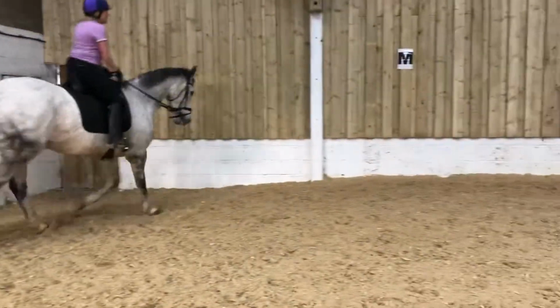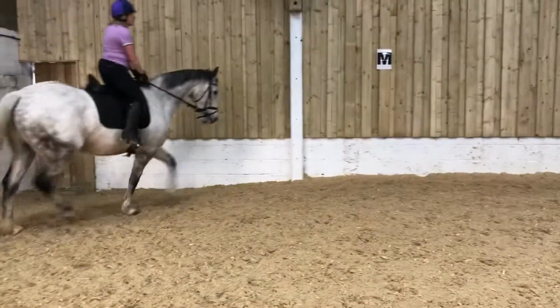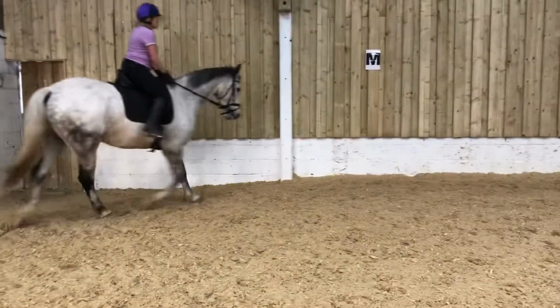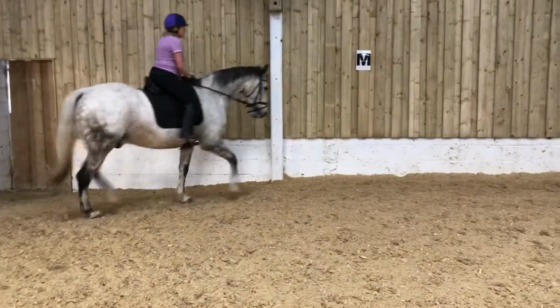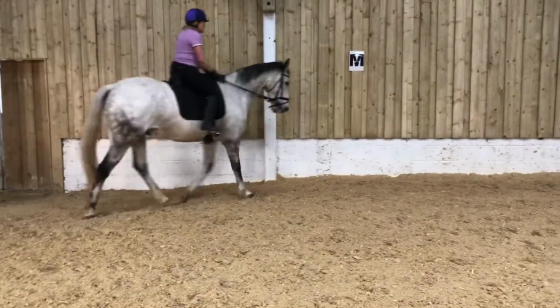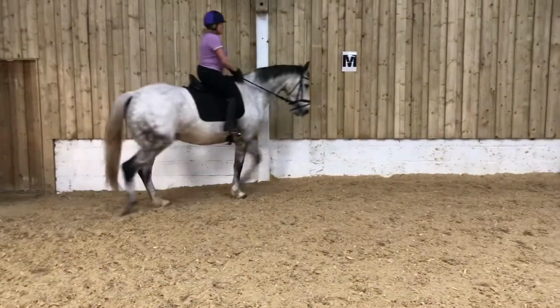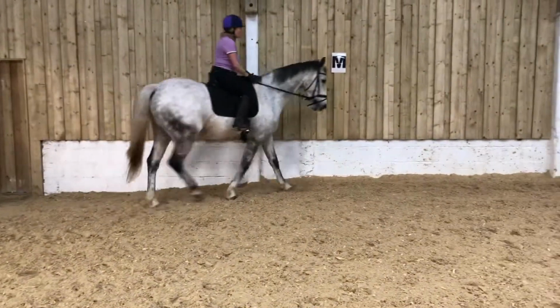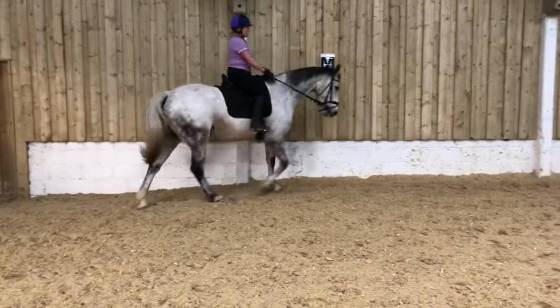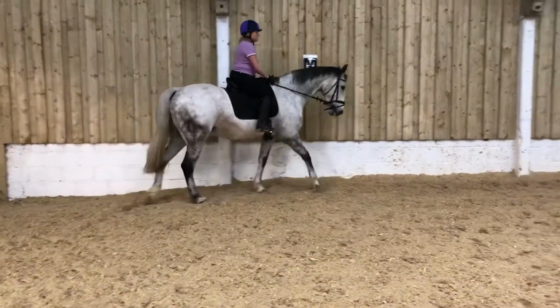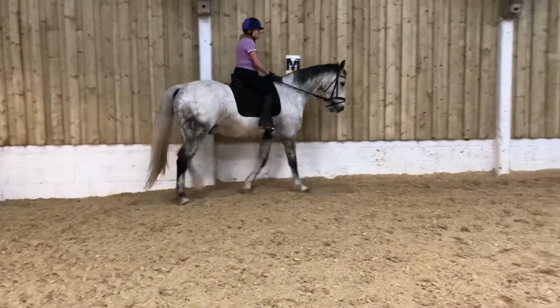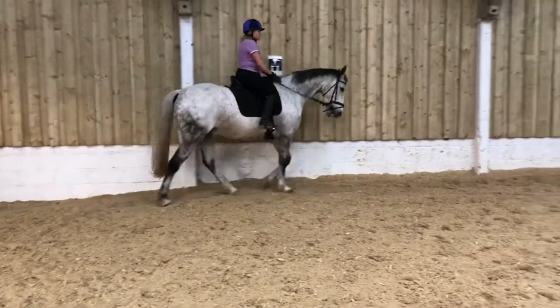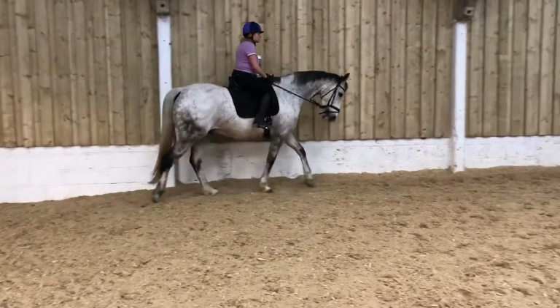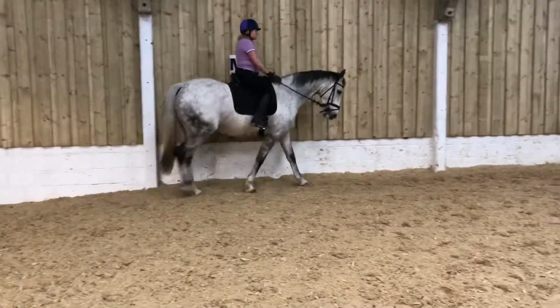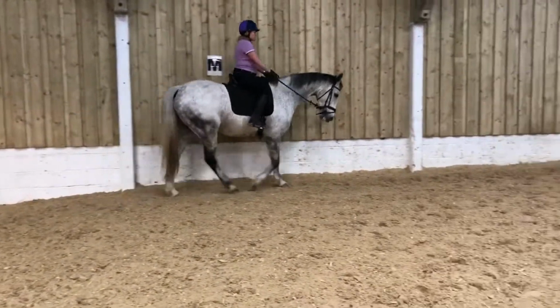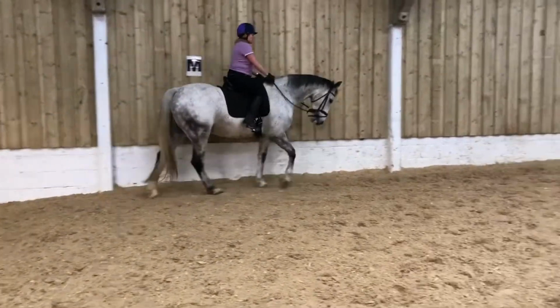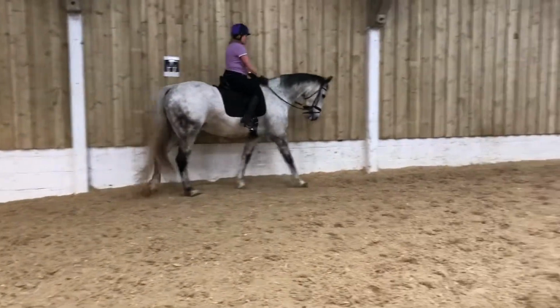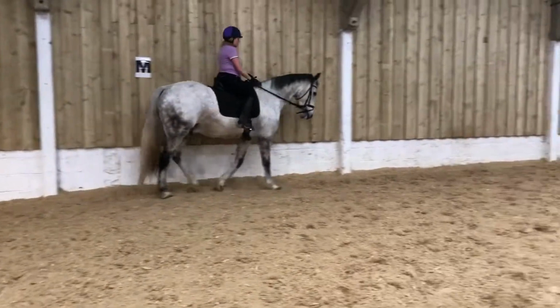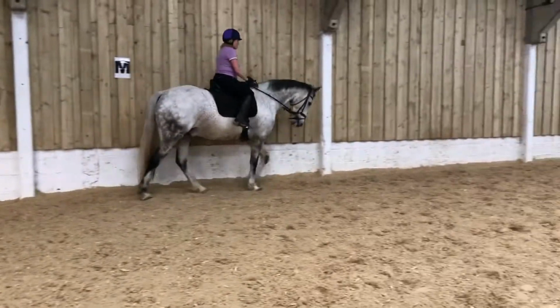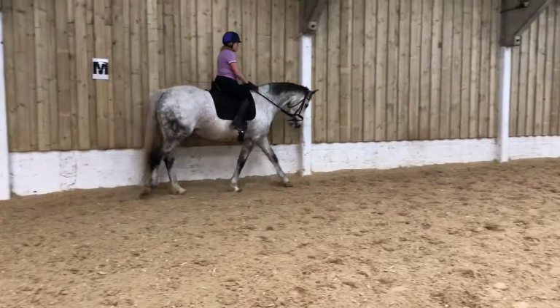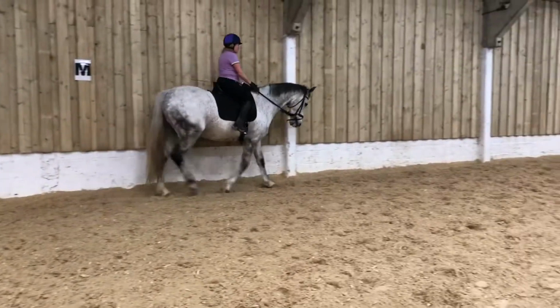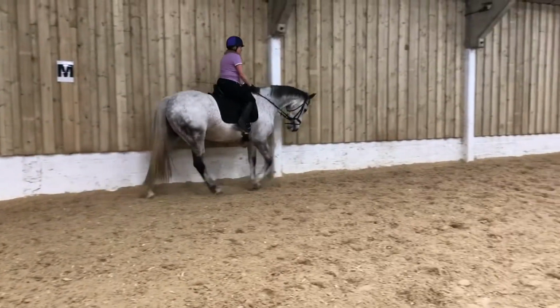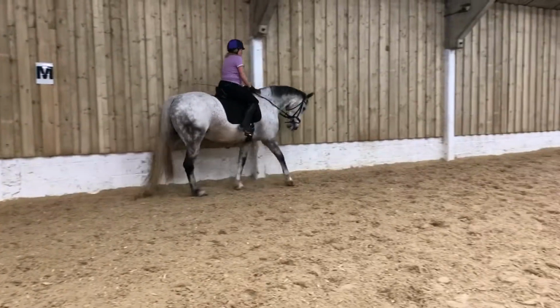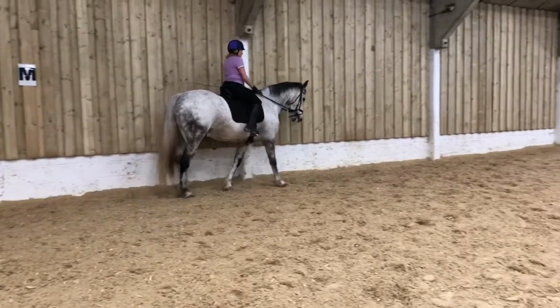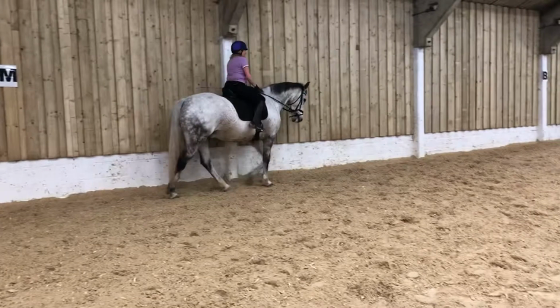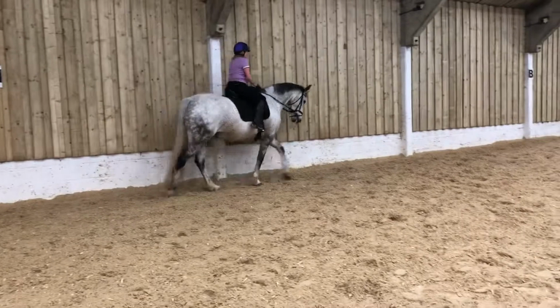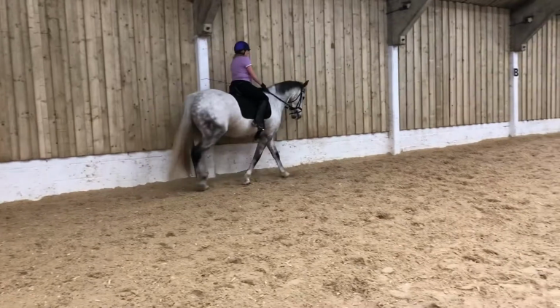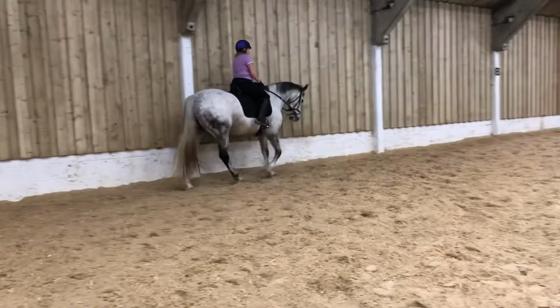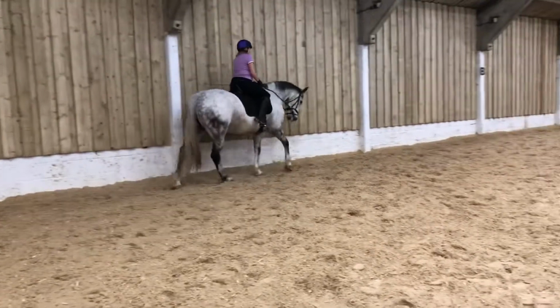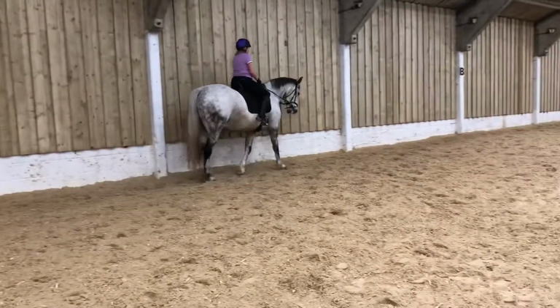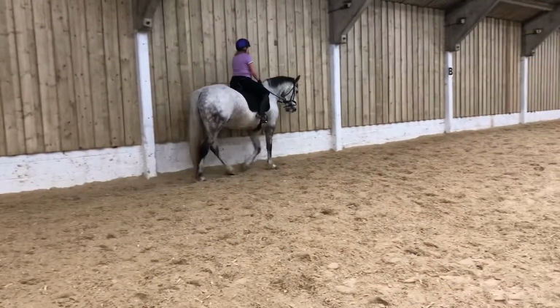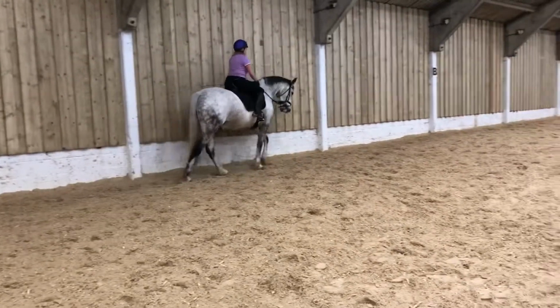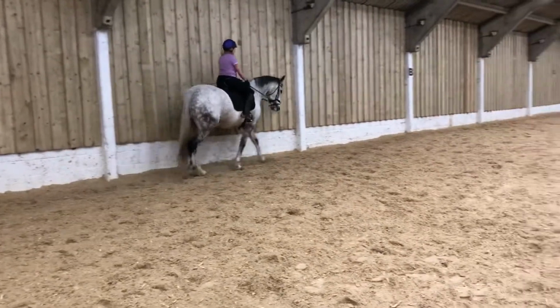B, half 10 metre to X. X, half 10 metre to E.